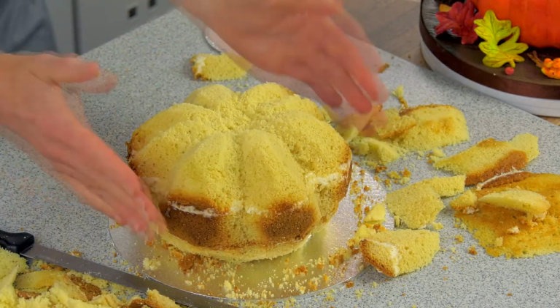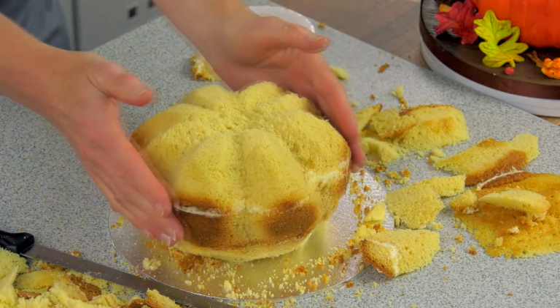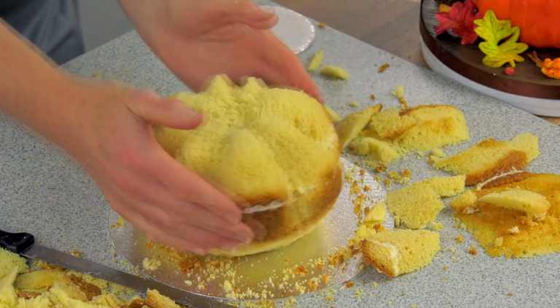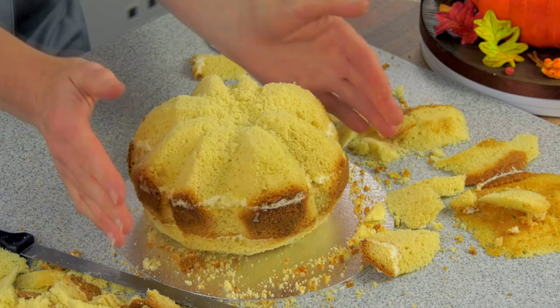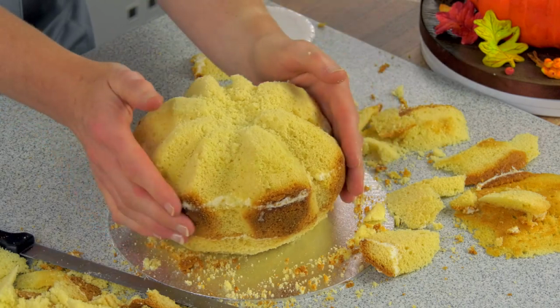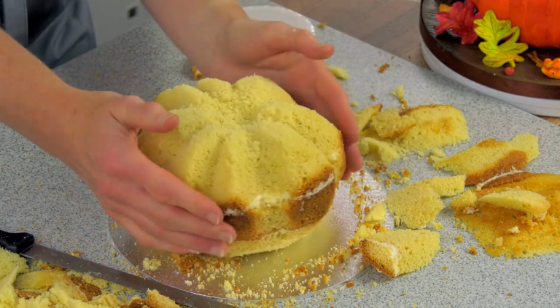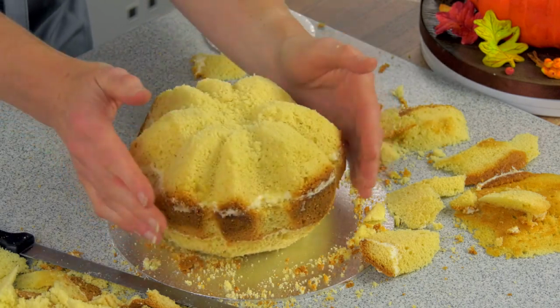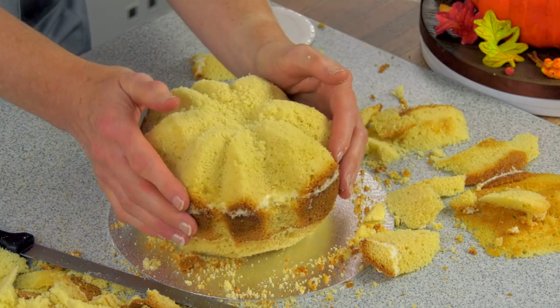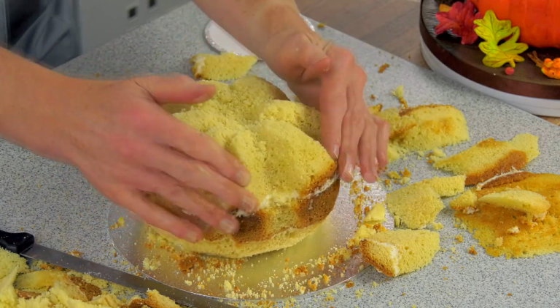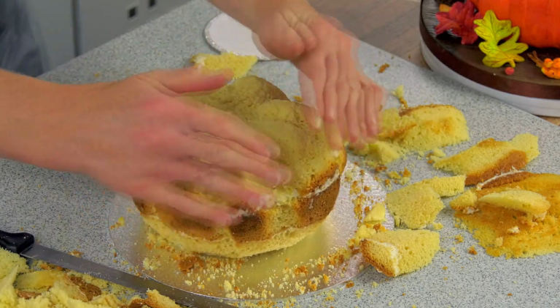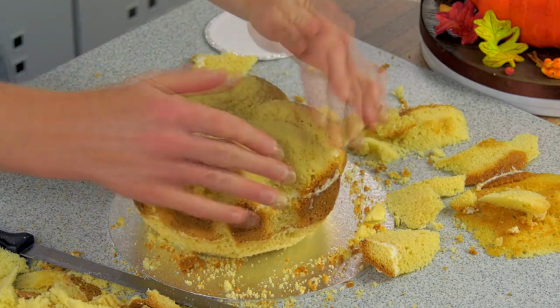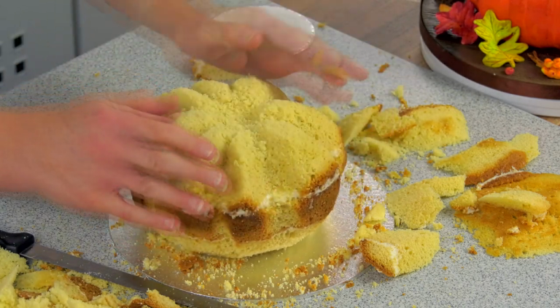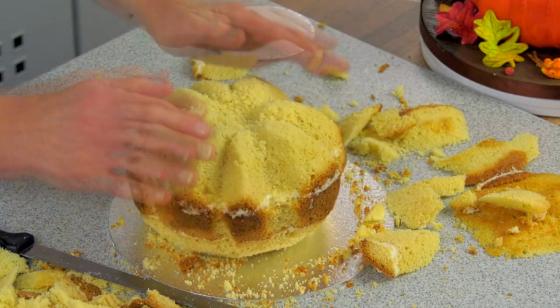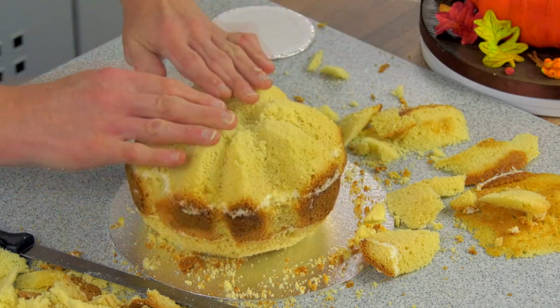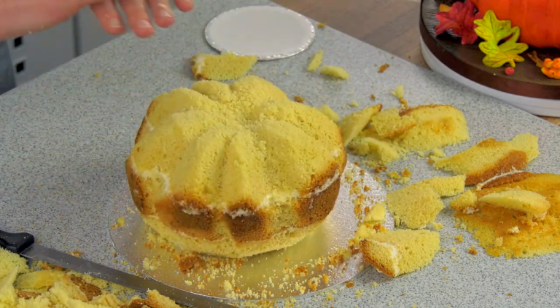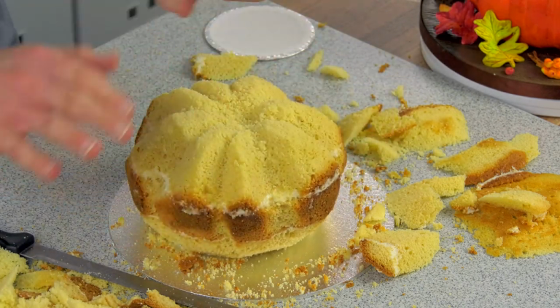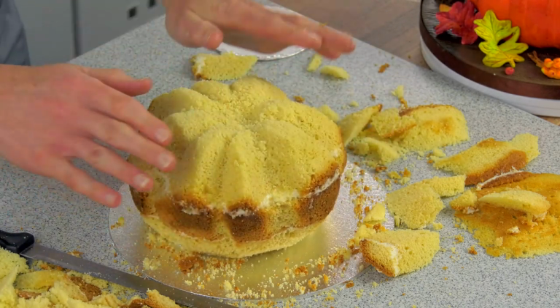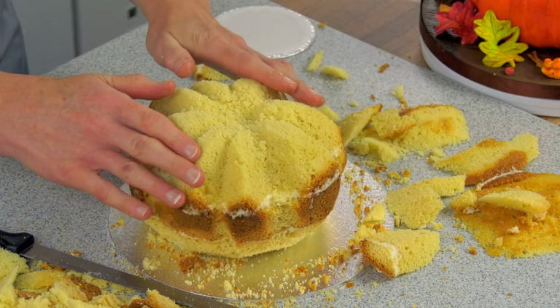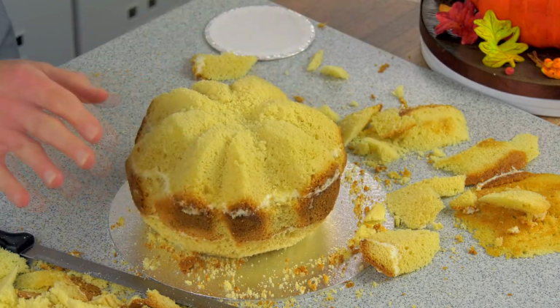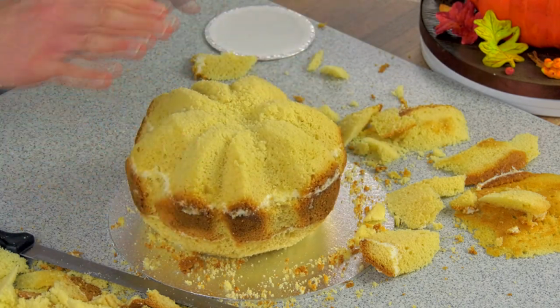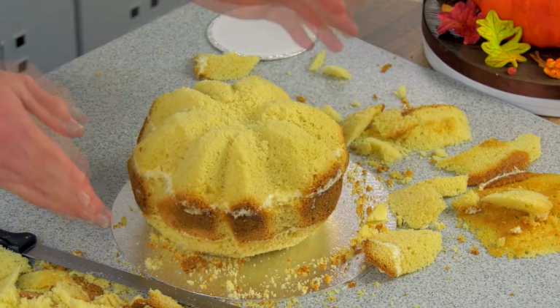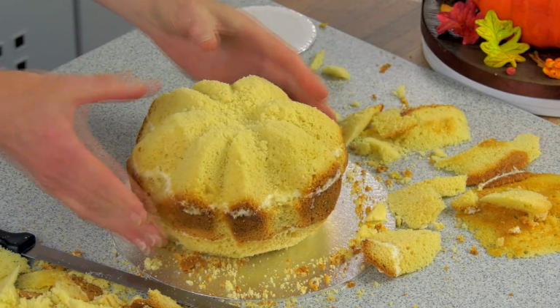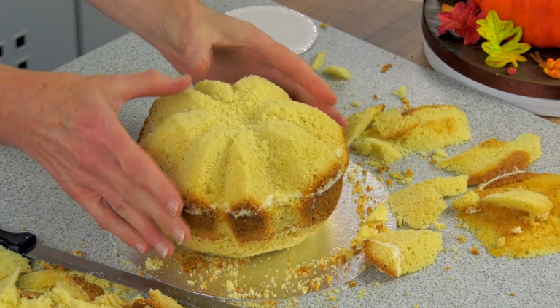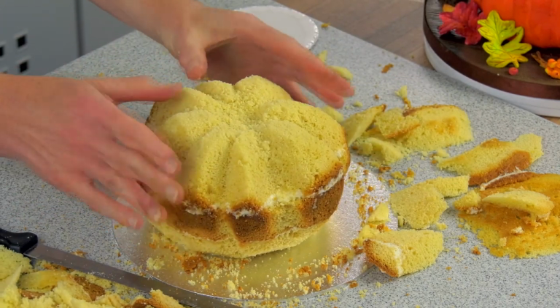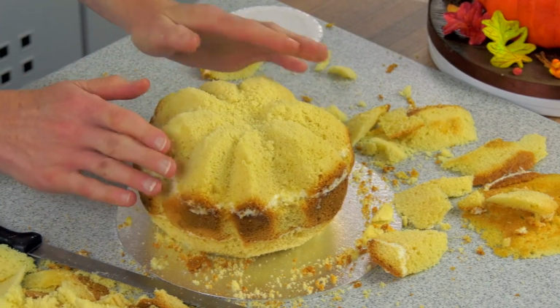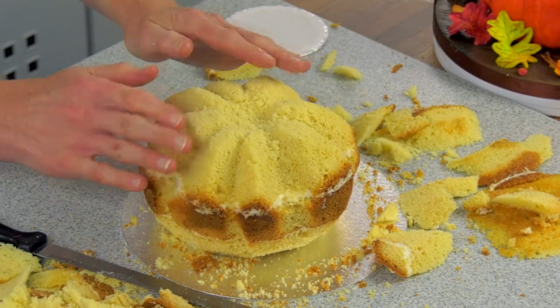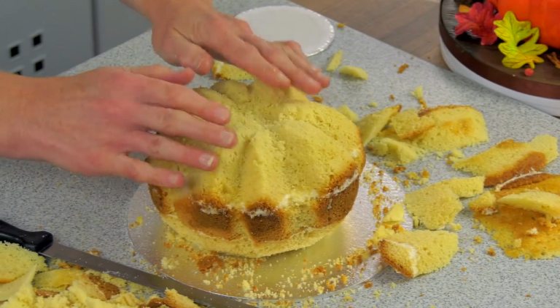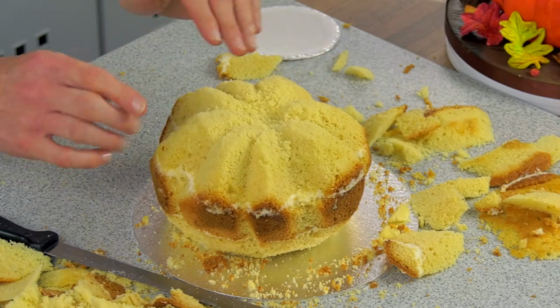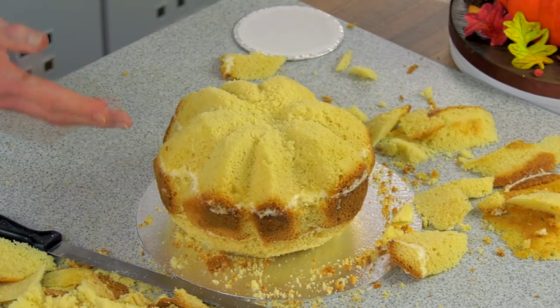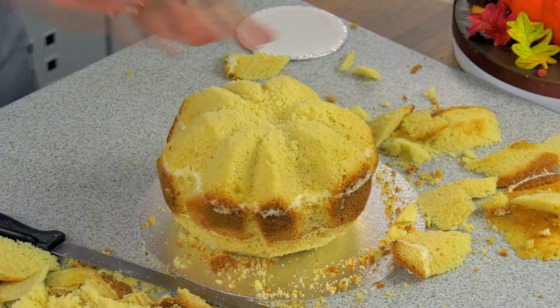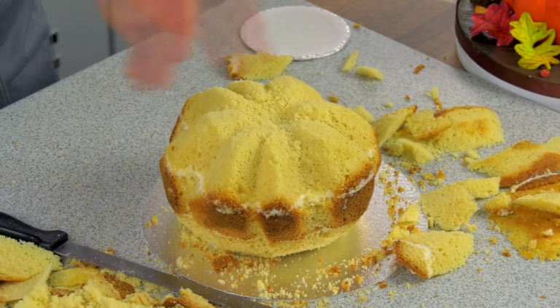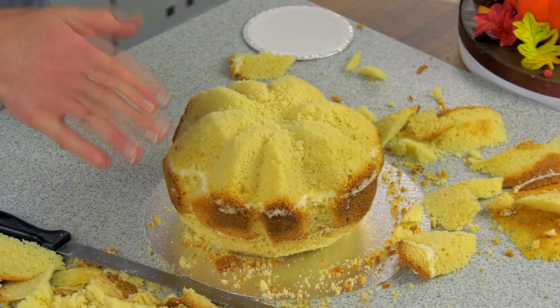I'm really happy with that shape, so I'm just going to have a clear up and then I'll cover the whole cake with some frosting.